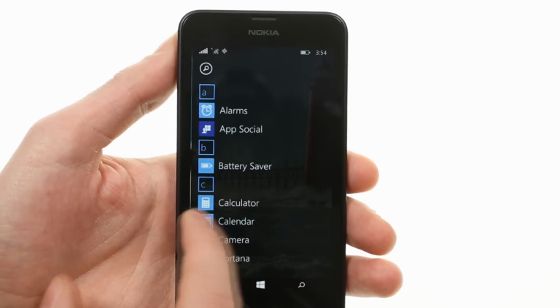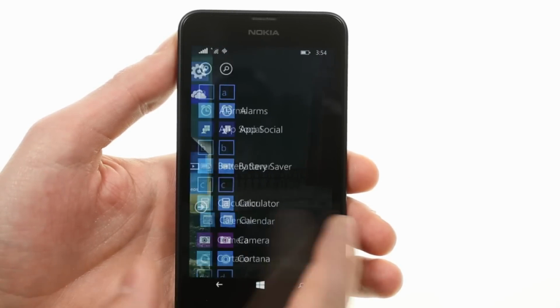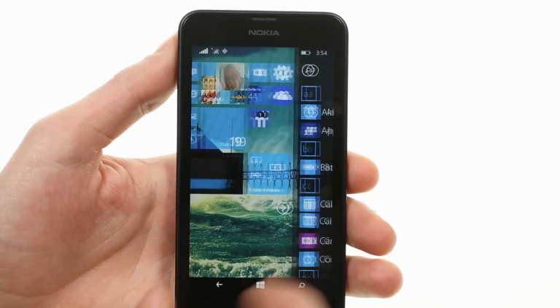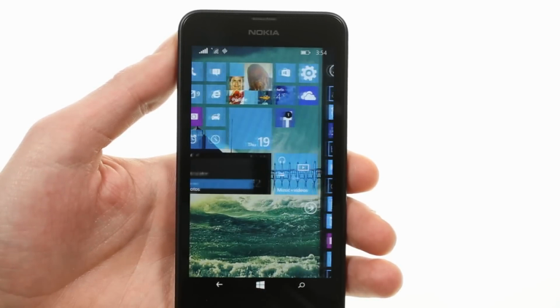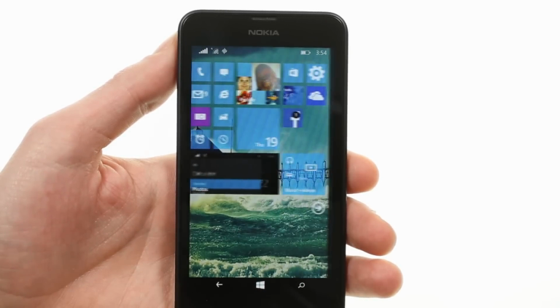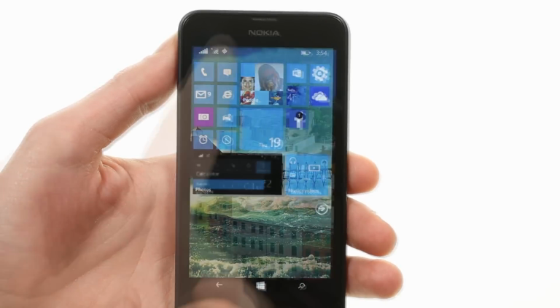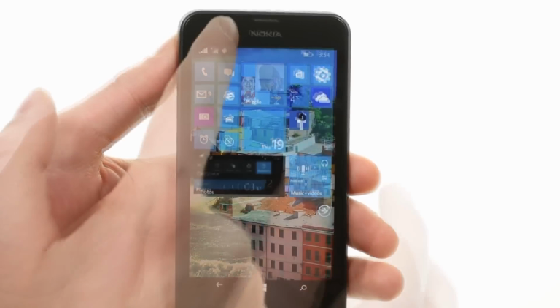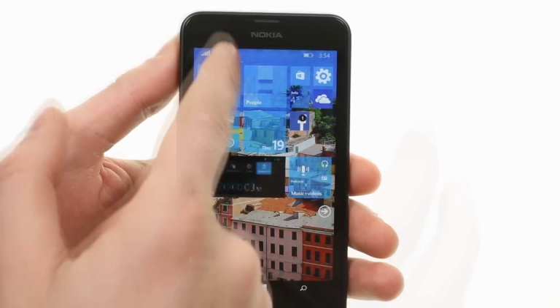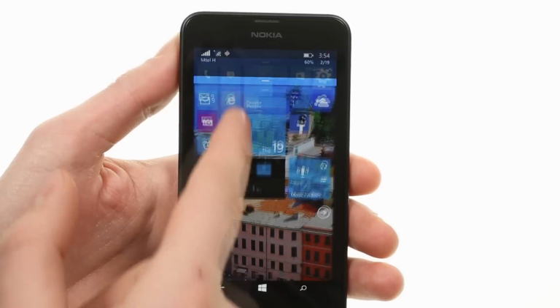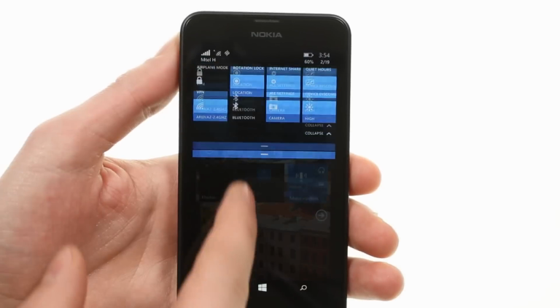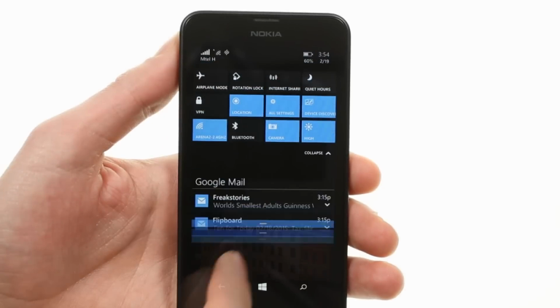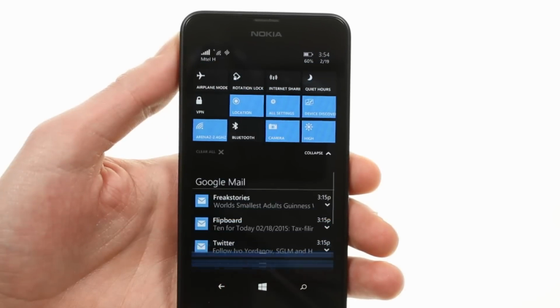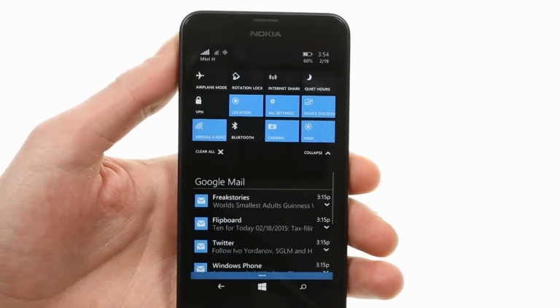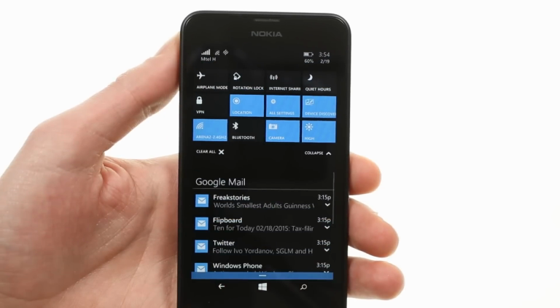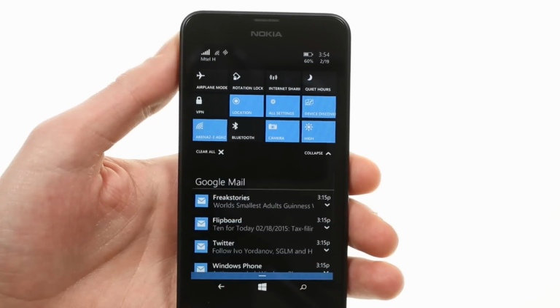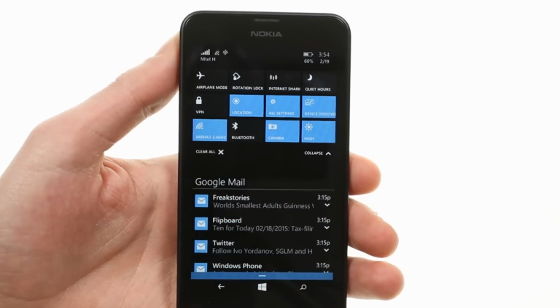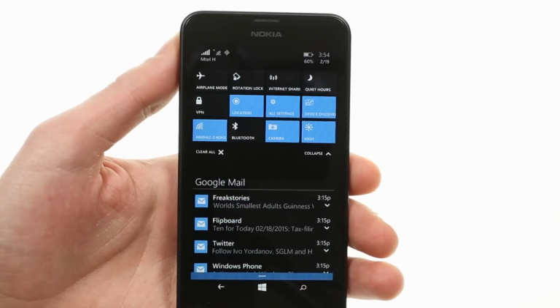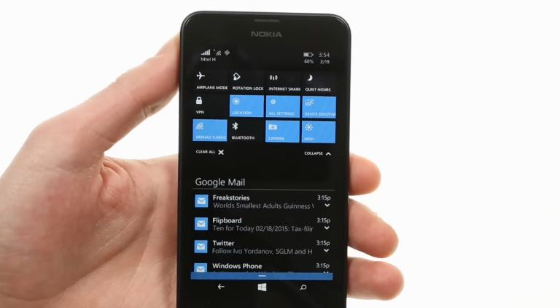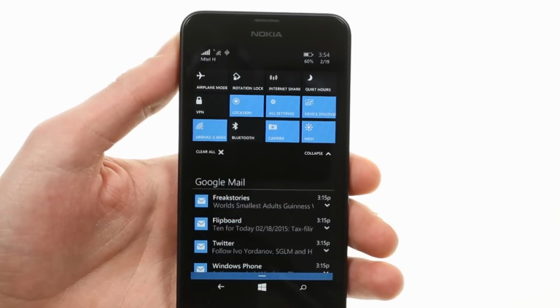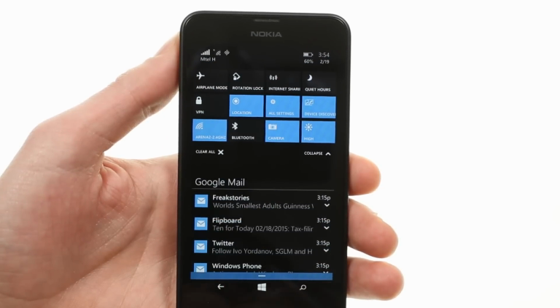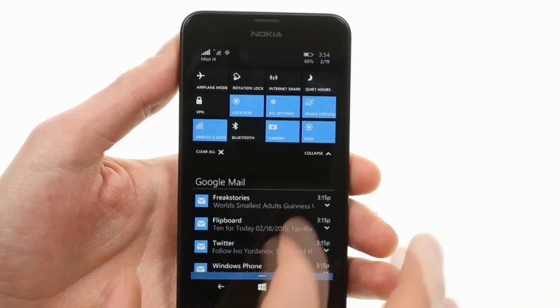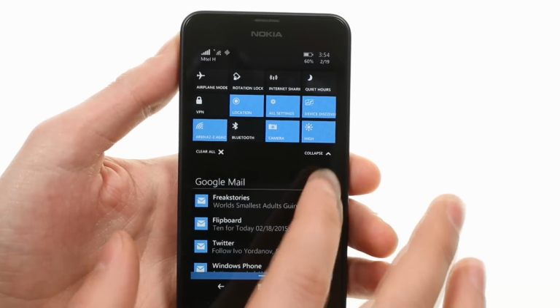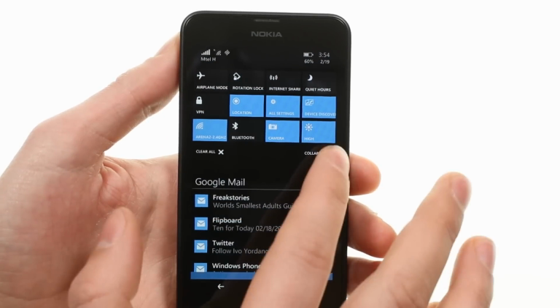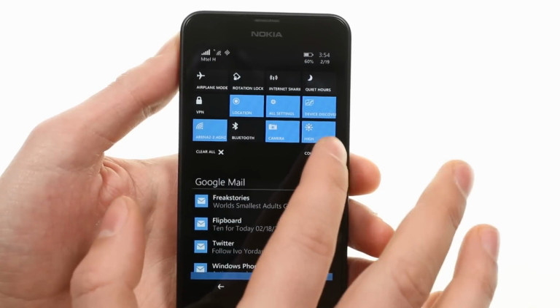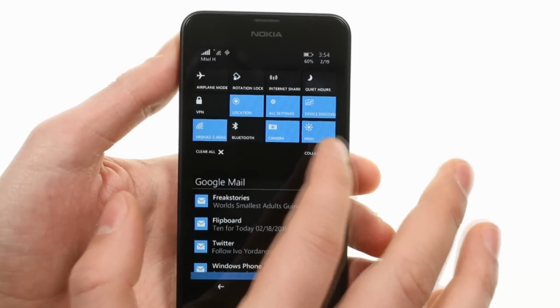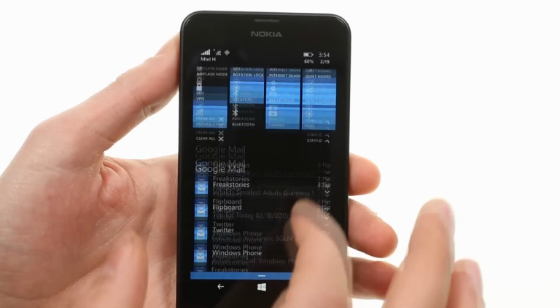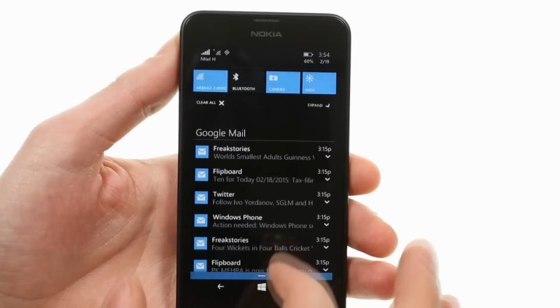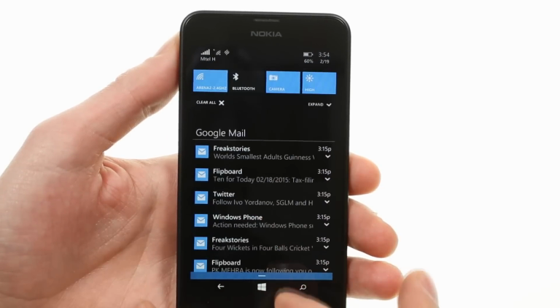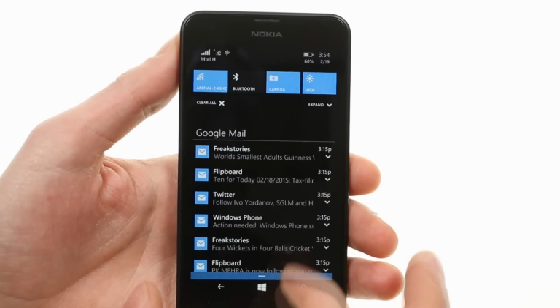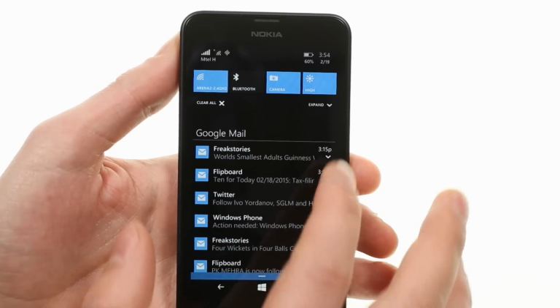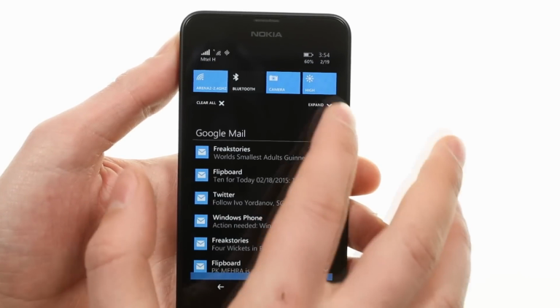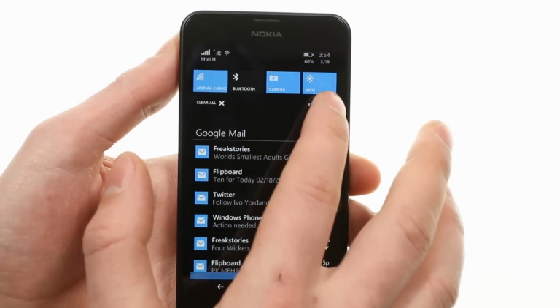The notification shade now has expandable settings toggles, not unlike some Android interfaces.